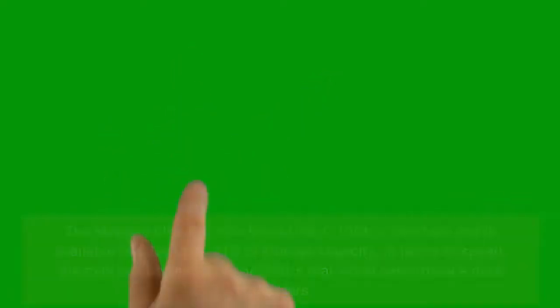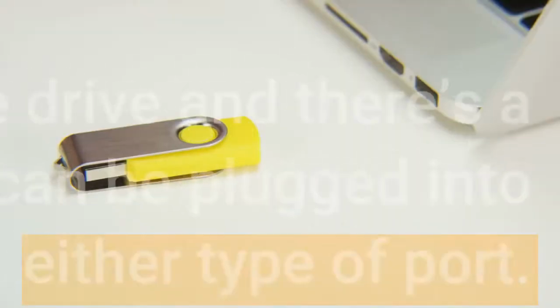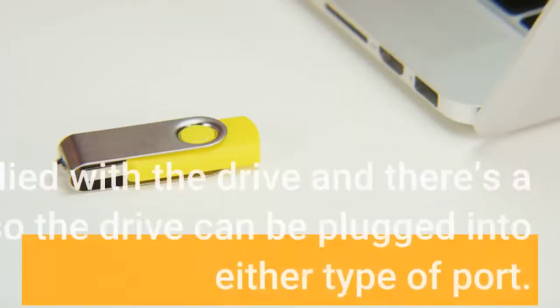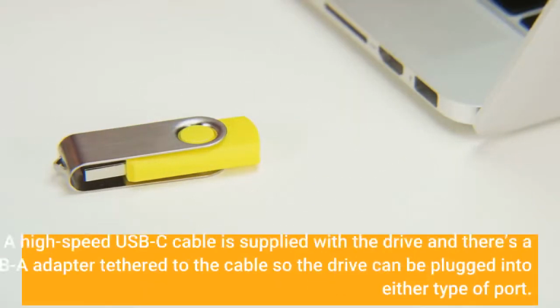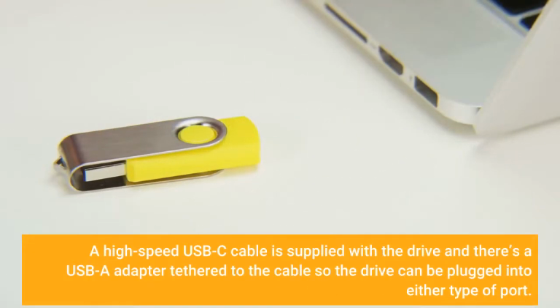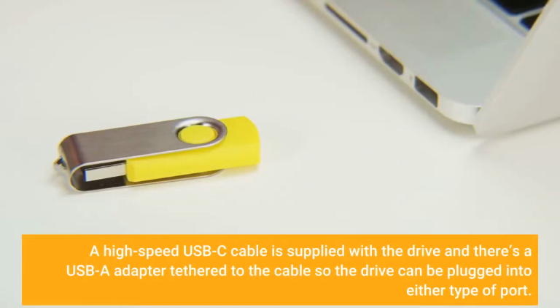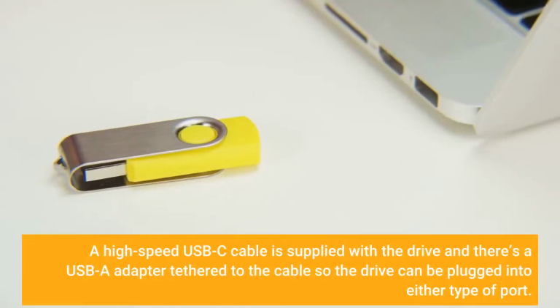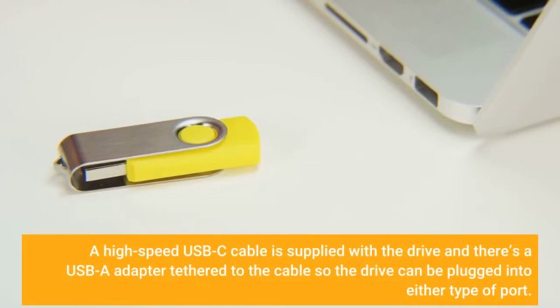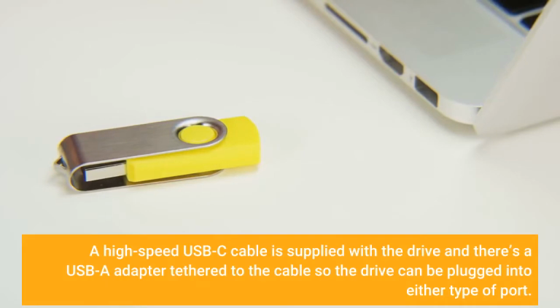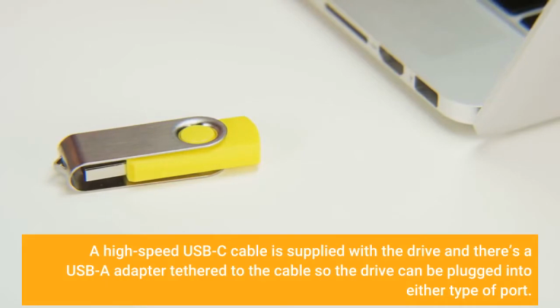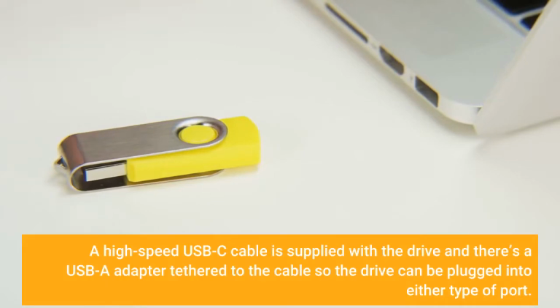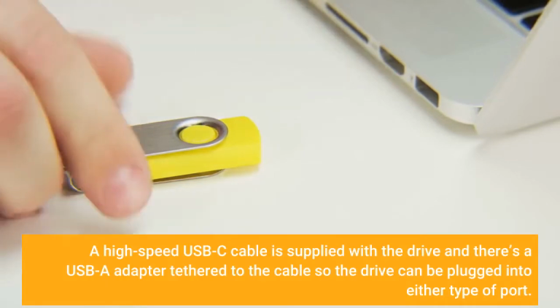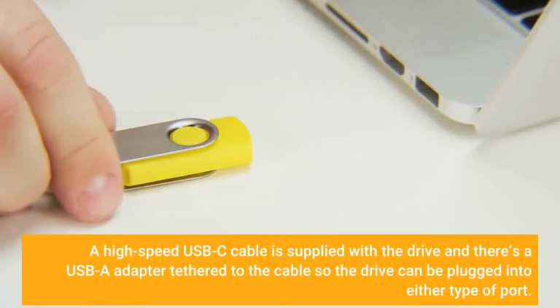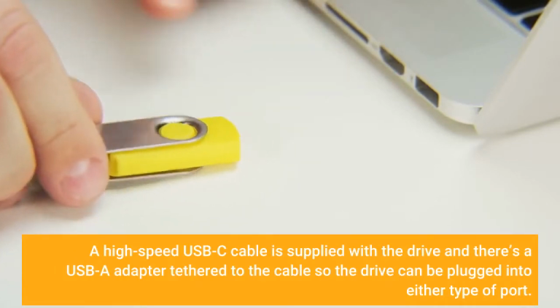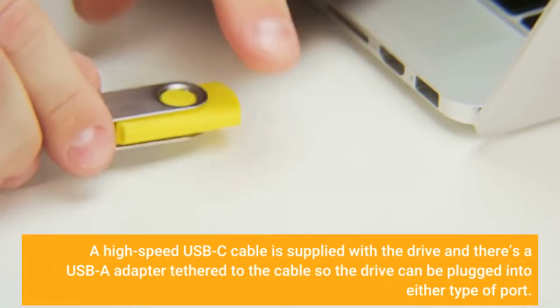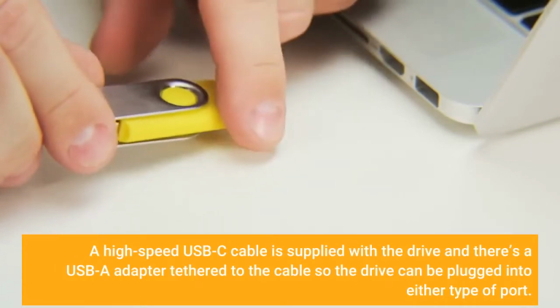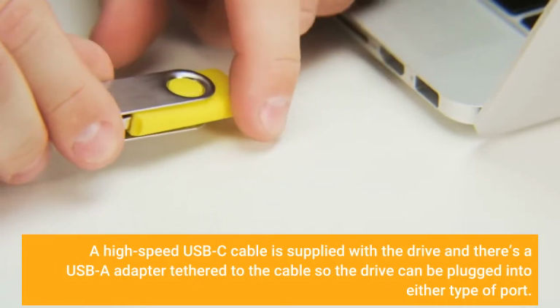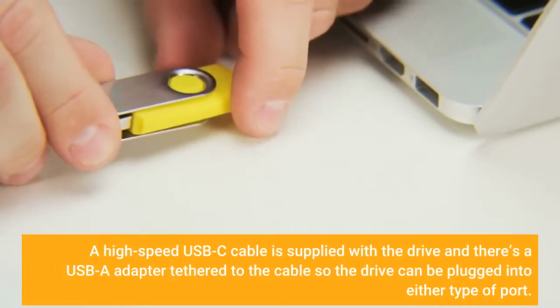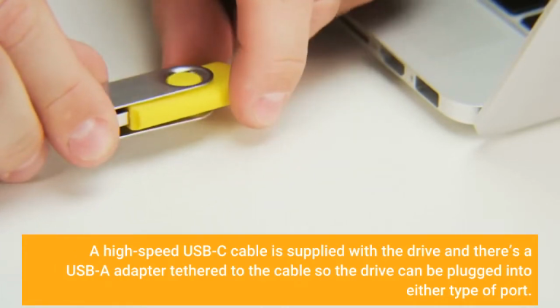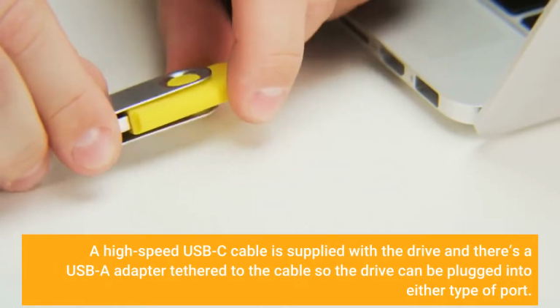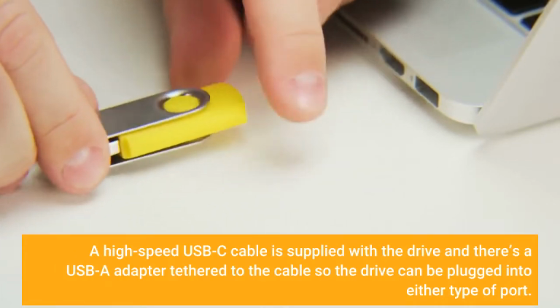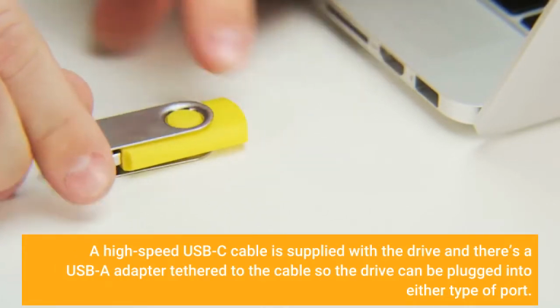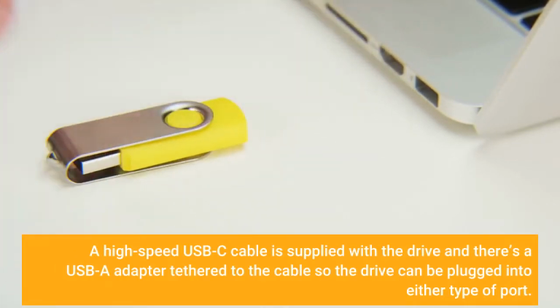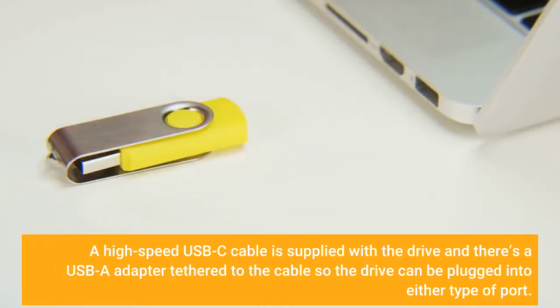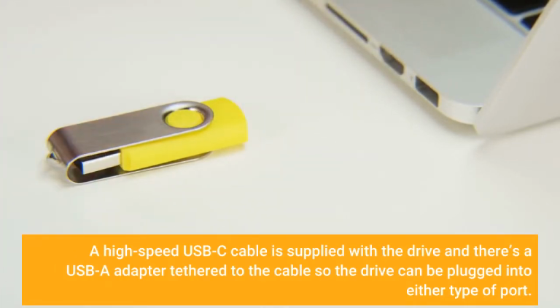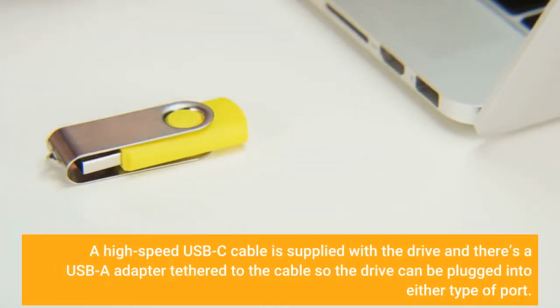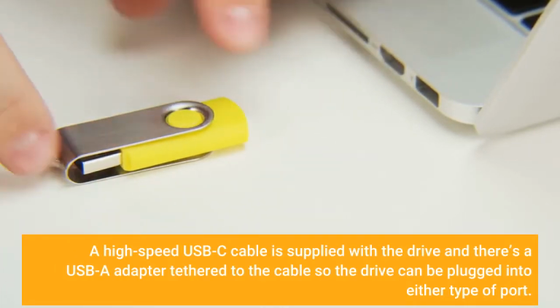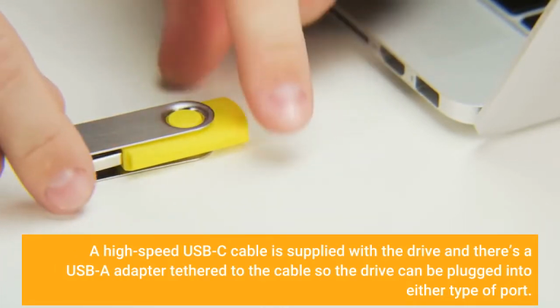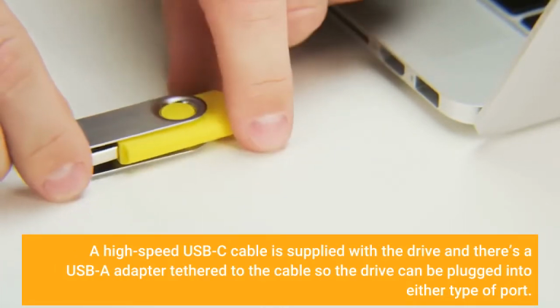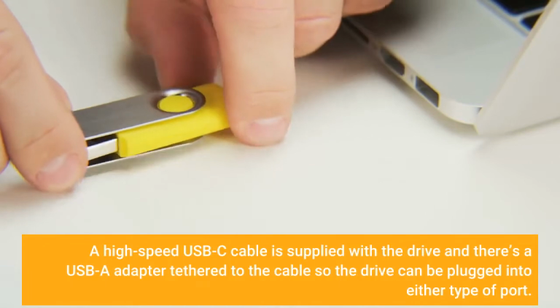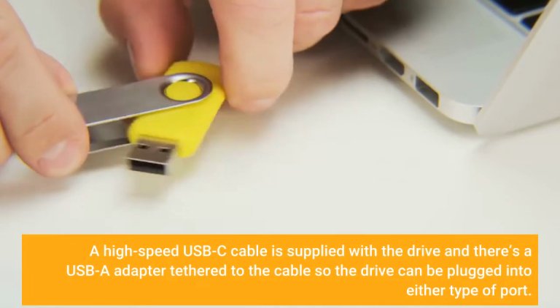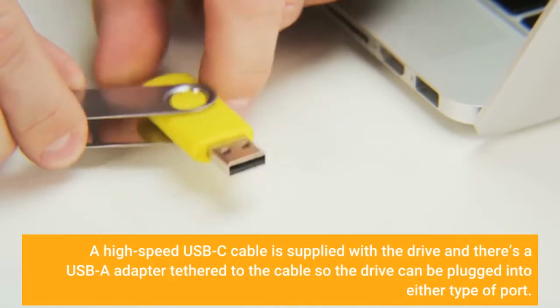A high-speed USB-C cable is supplied with the drive, and there's a USB adapter tethered to the cable so the drive can be plugged into either type of port.